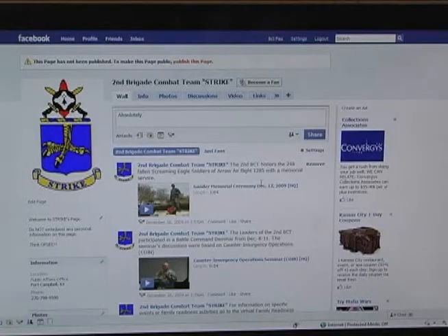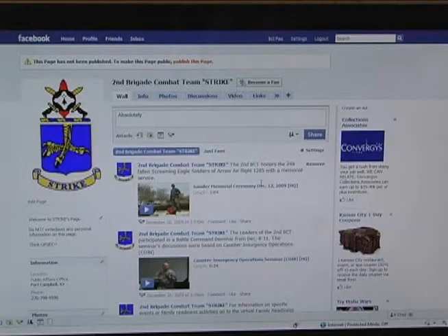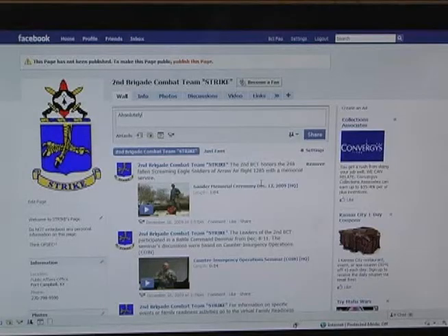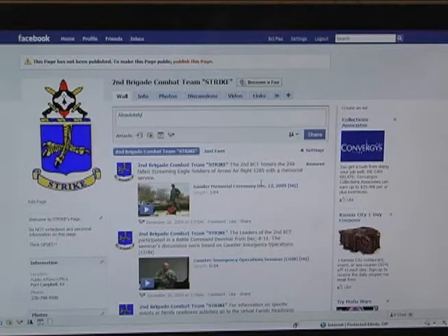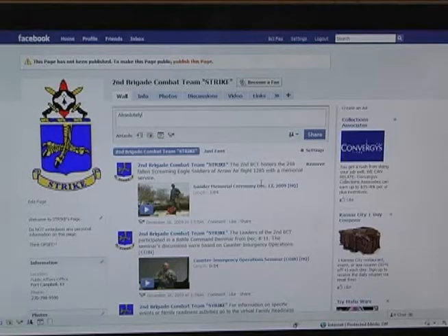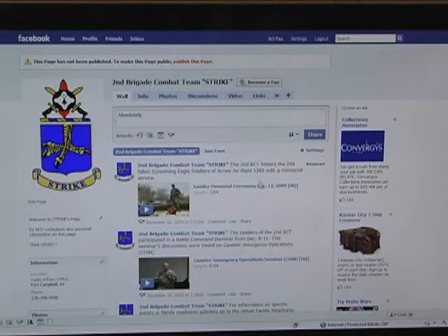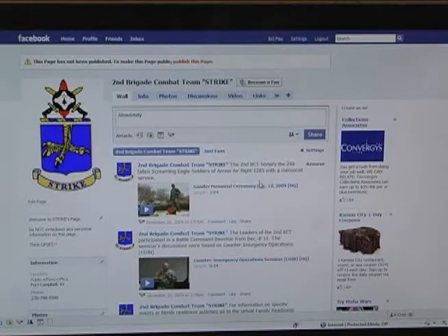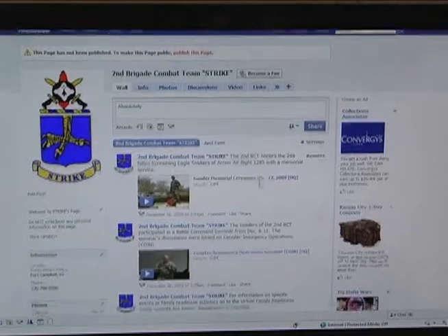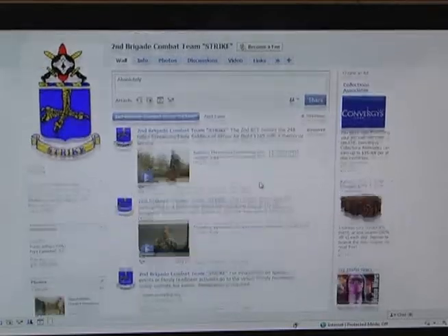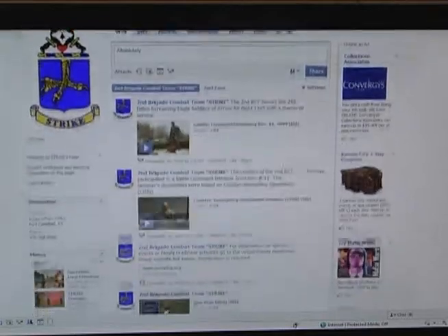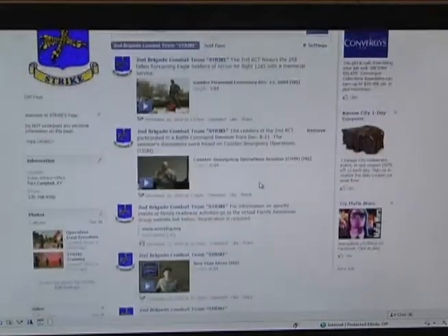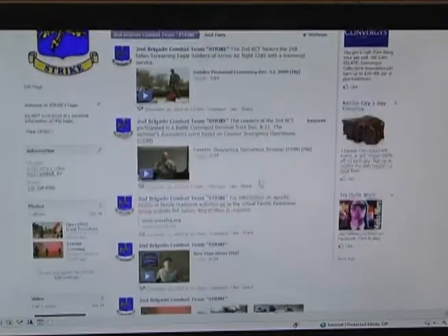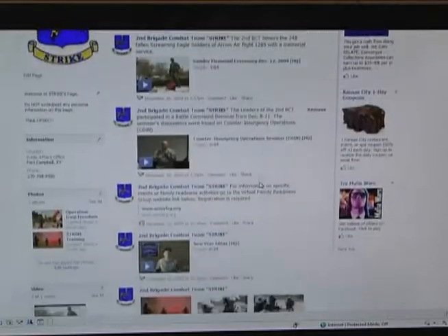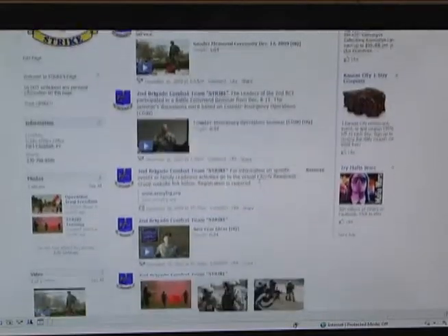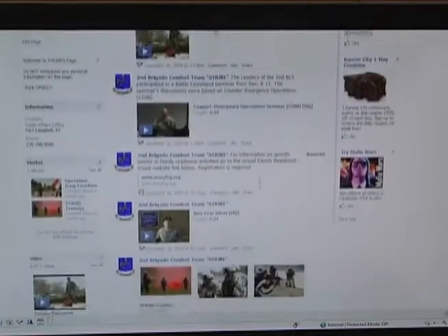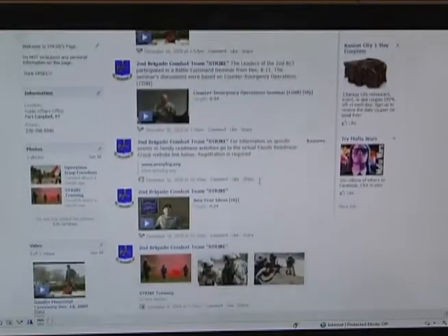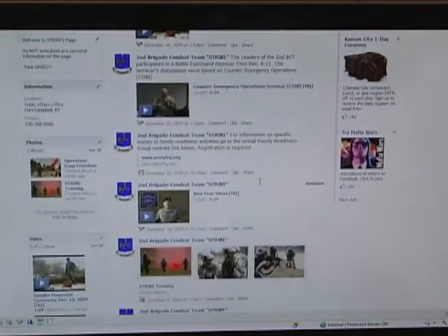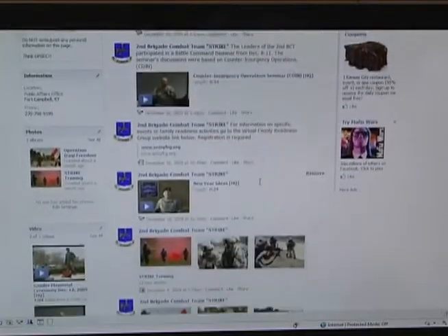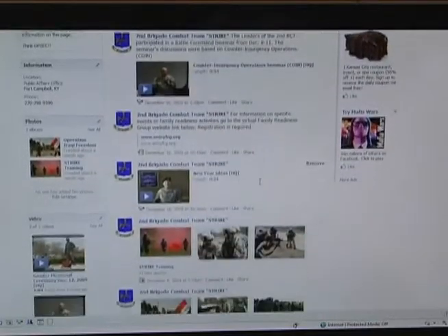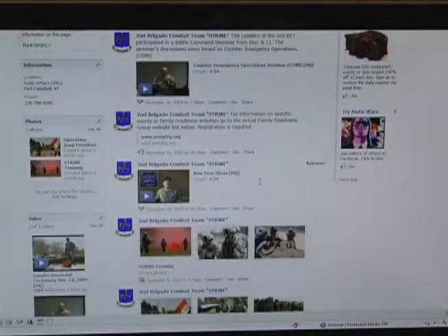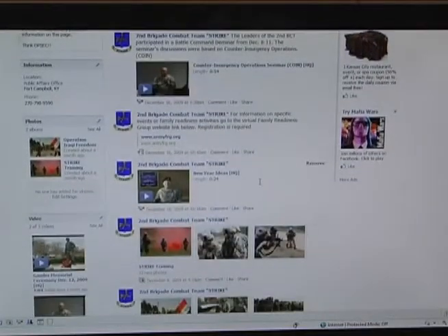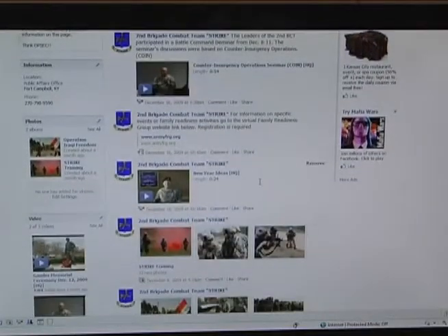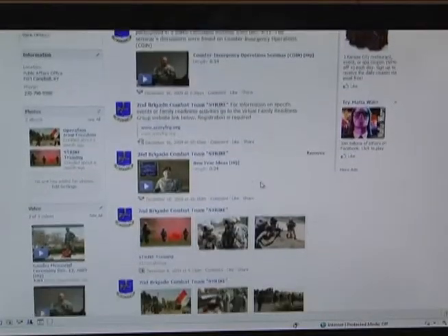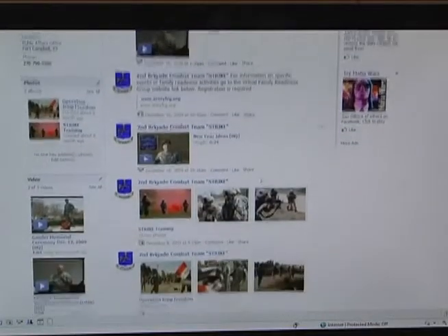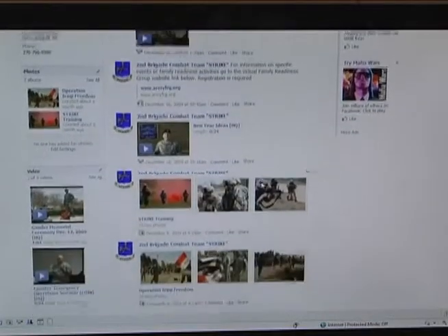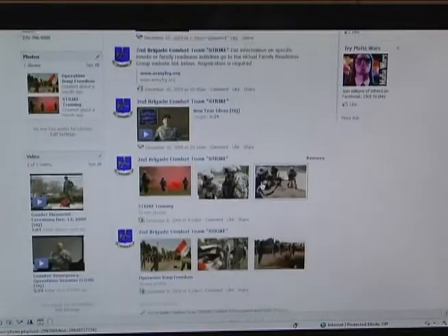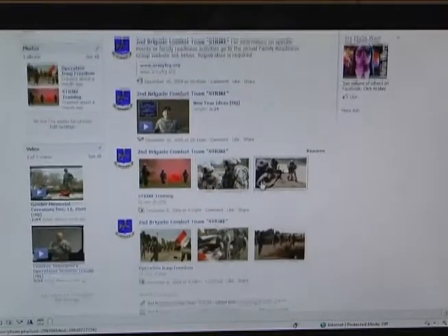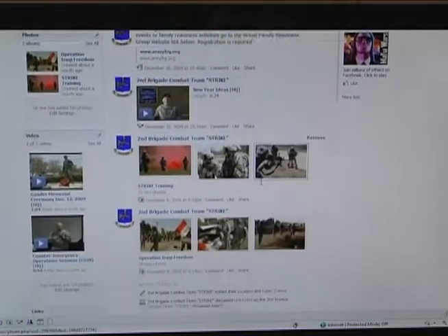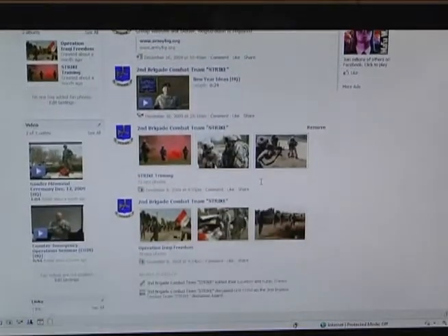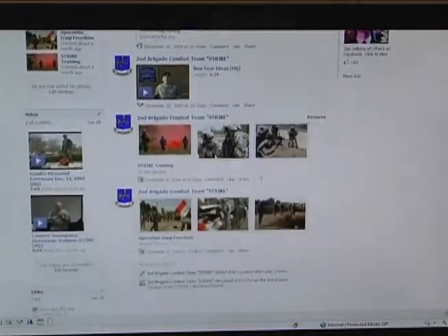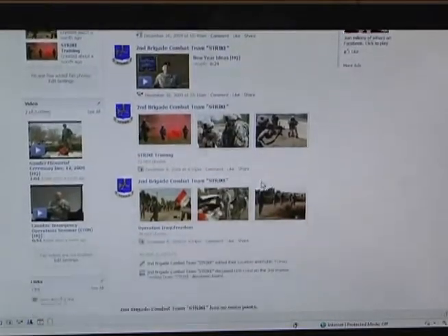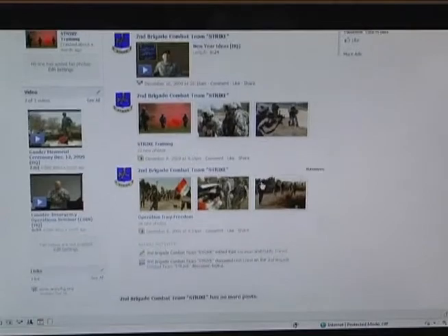You'll be able to connect with your battle buddies, view Strike photos and videos, post comments, and even watch Strike Zone.